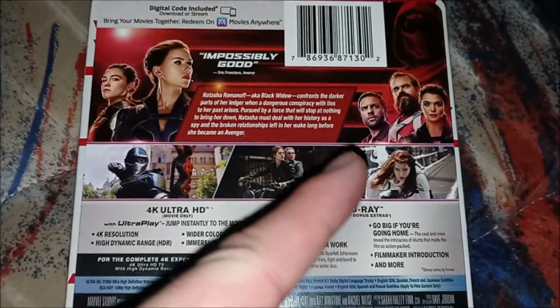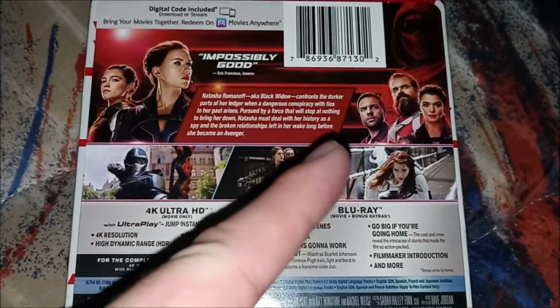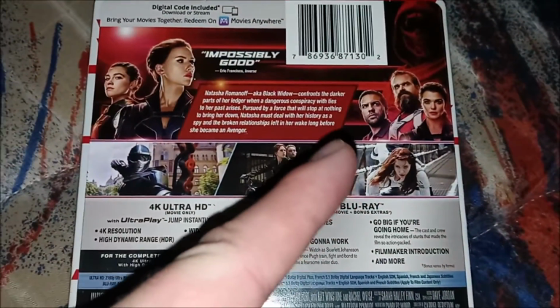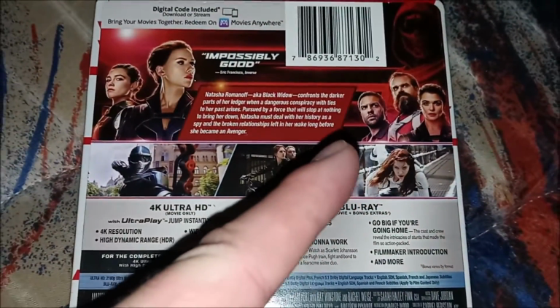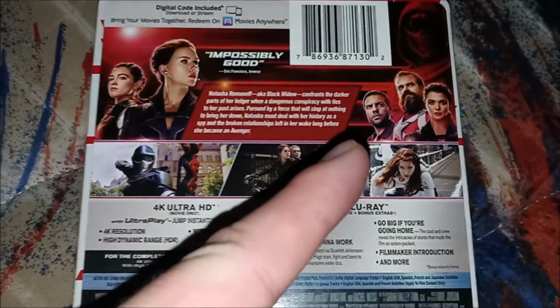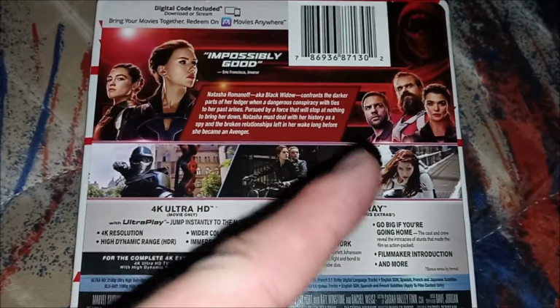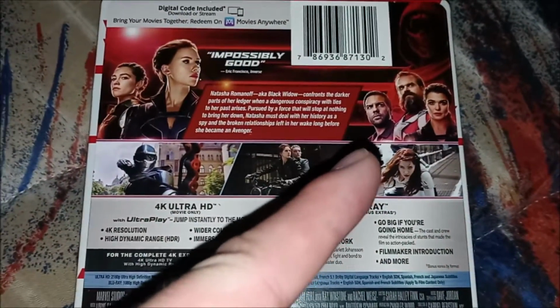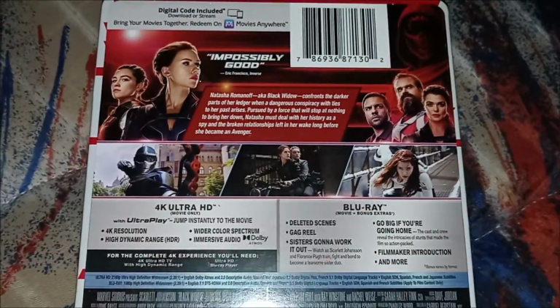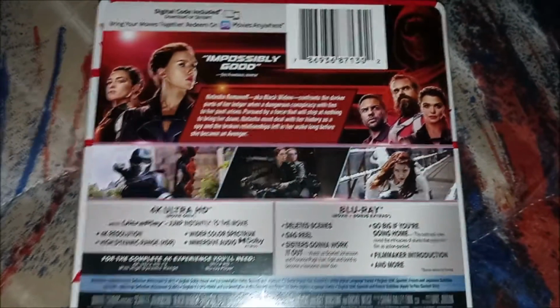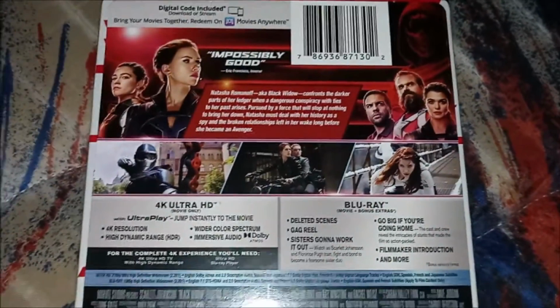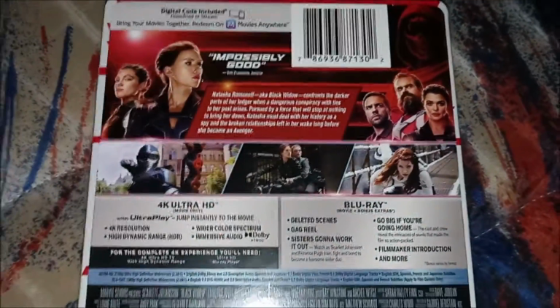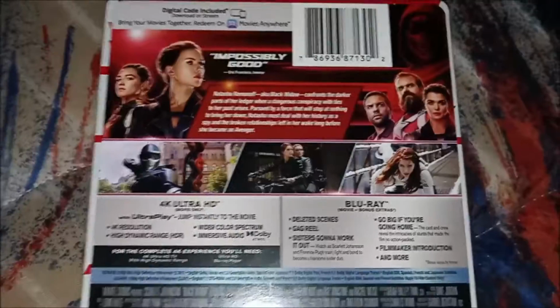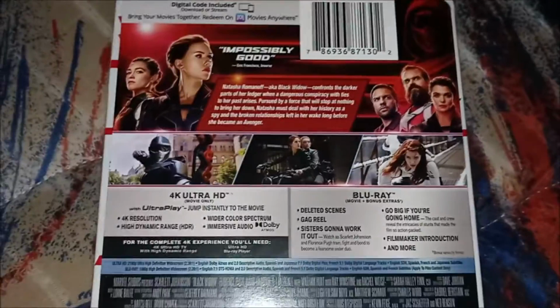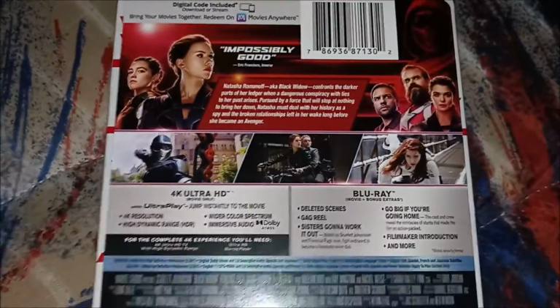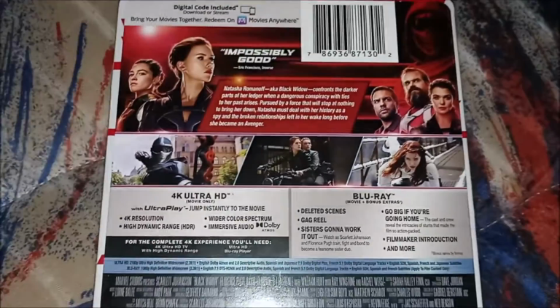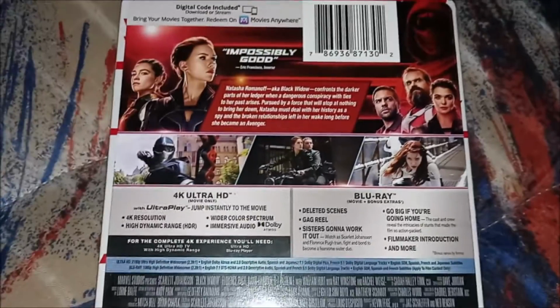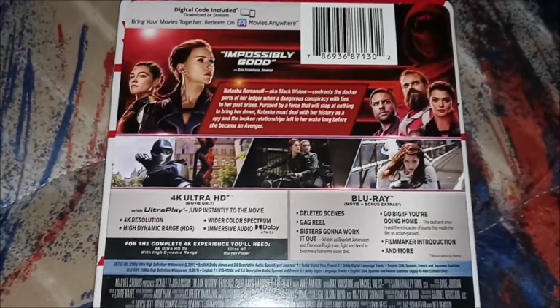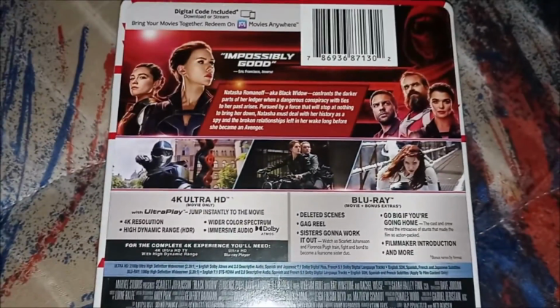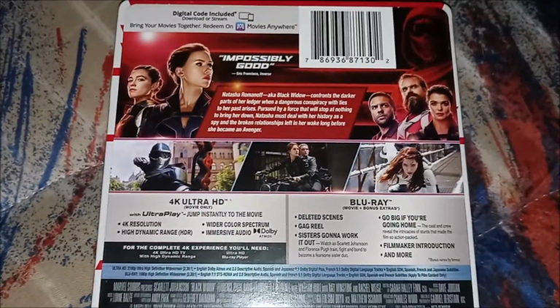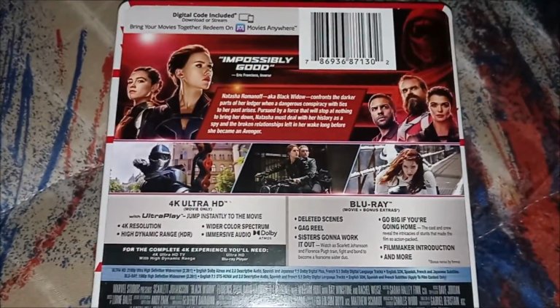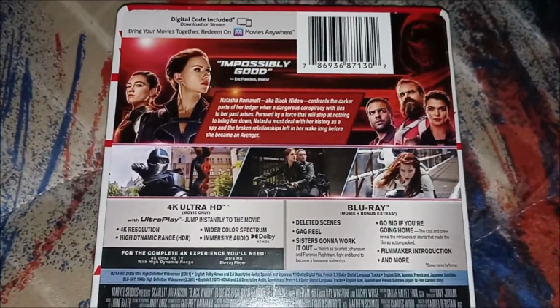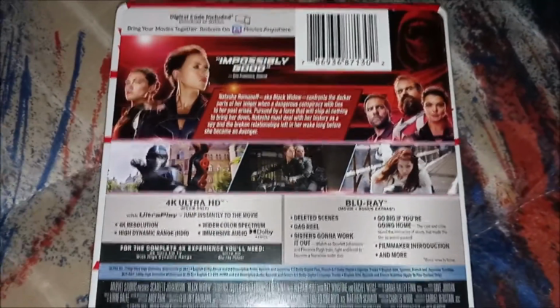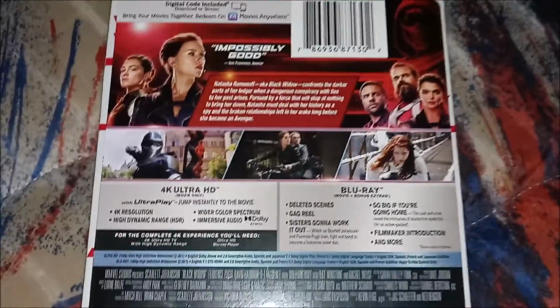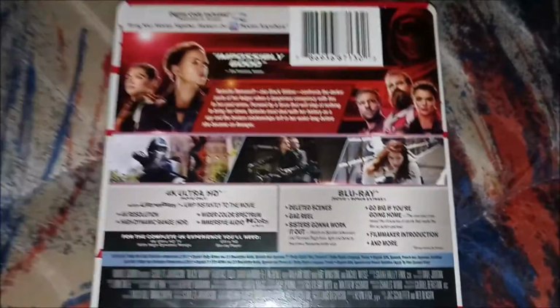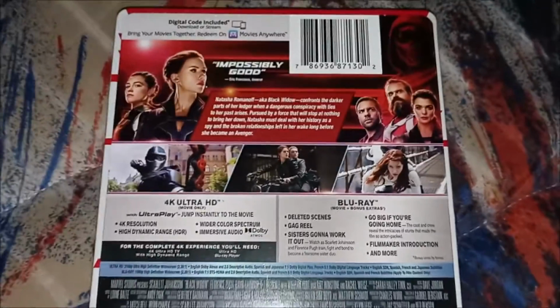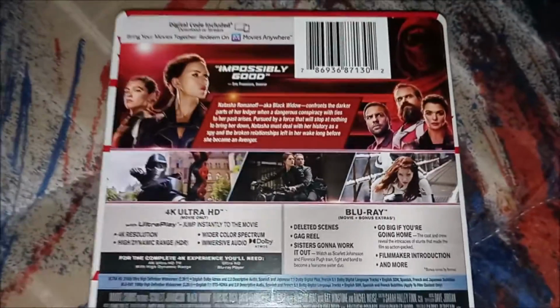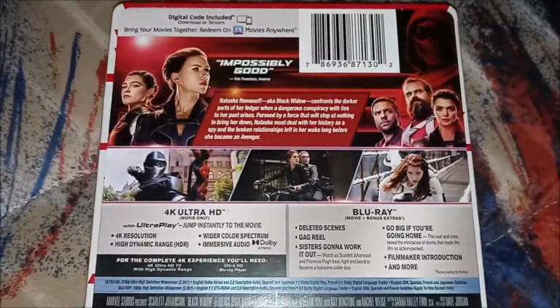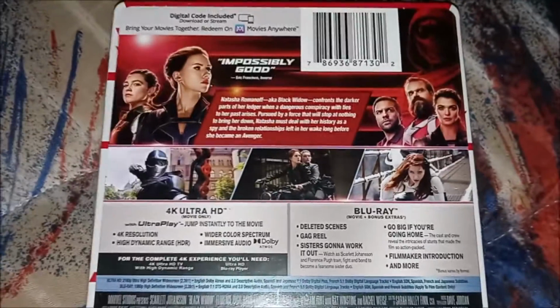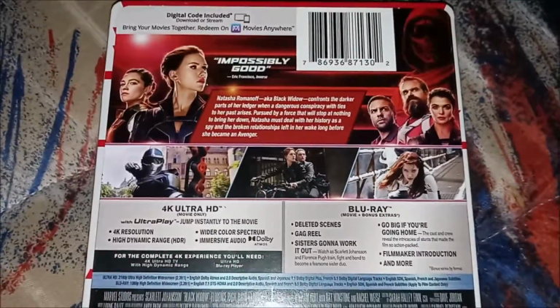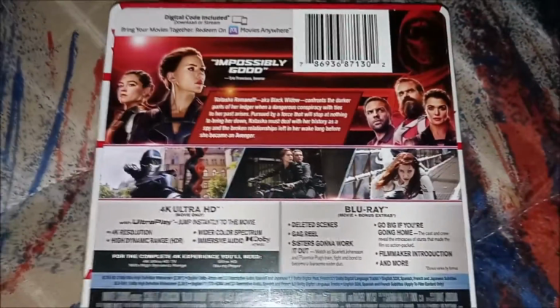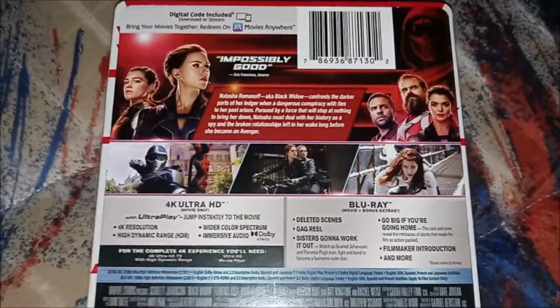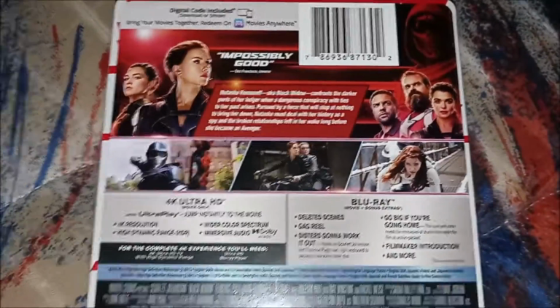And there's David Harbour — David Harbour from Stranger Things, the guy who played Jim Hopper in Stranger Things.